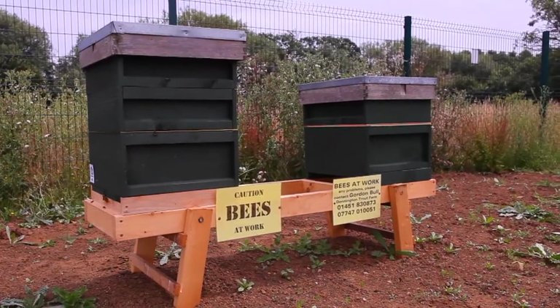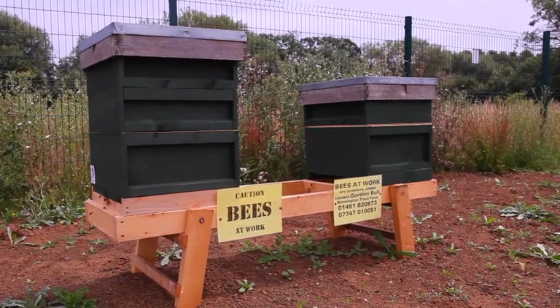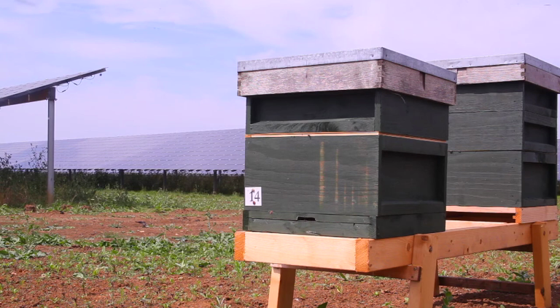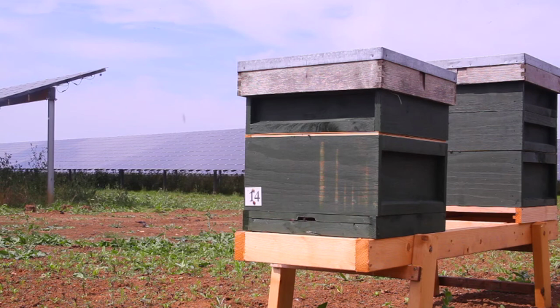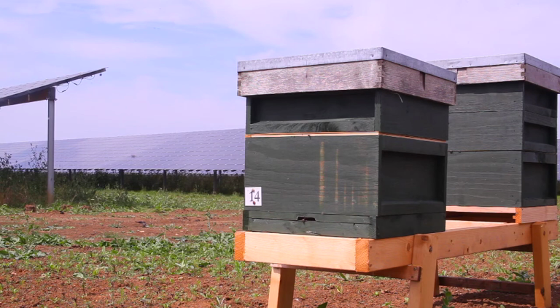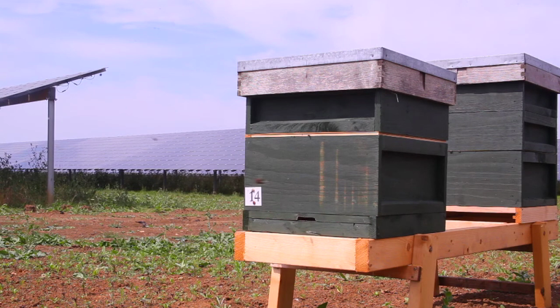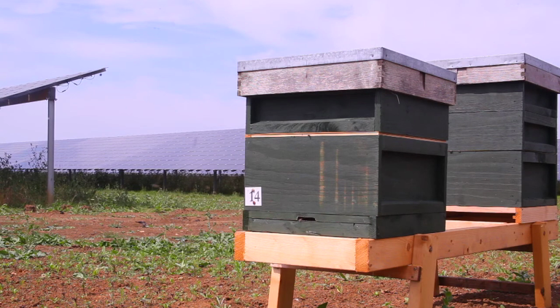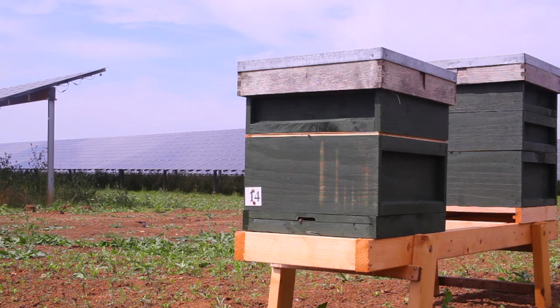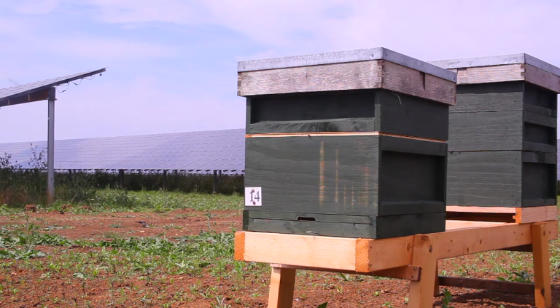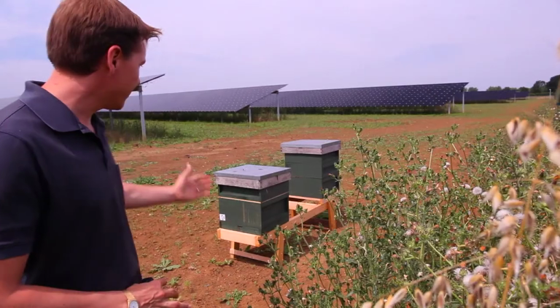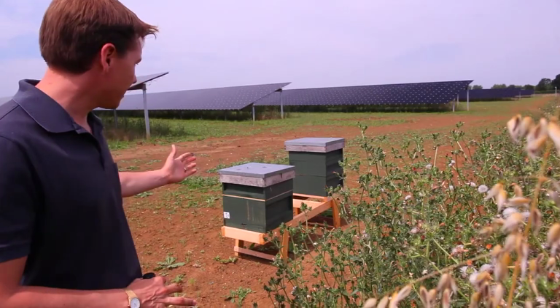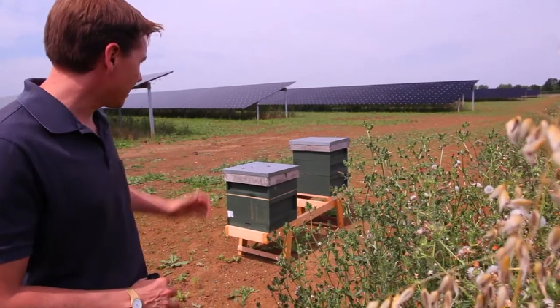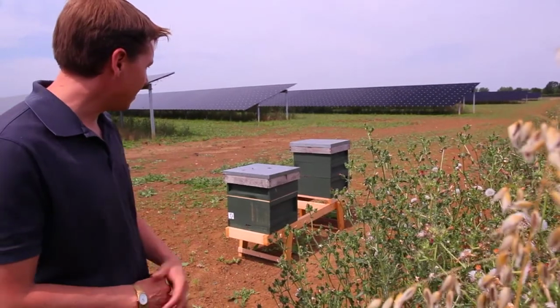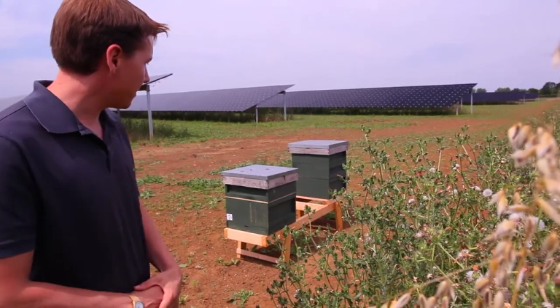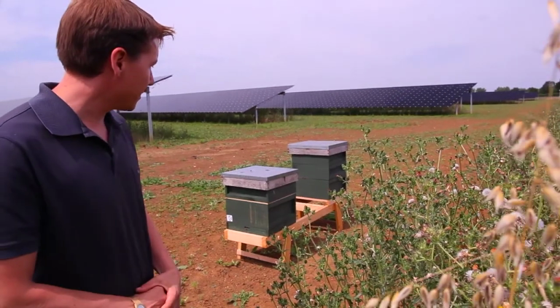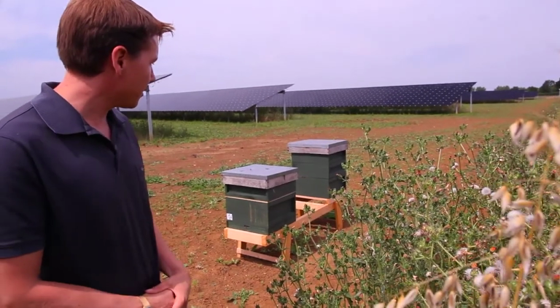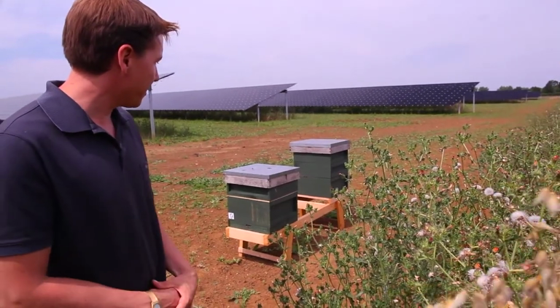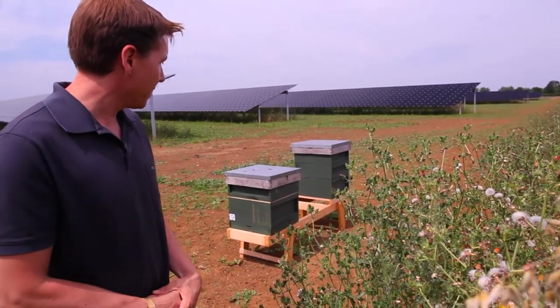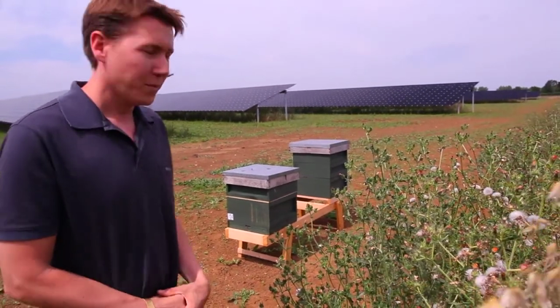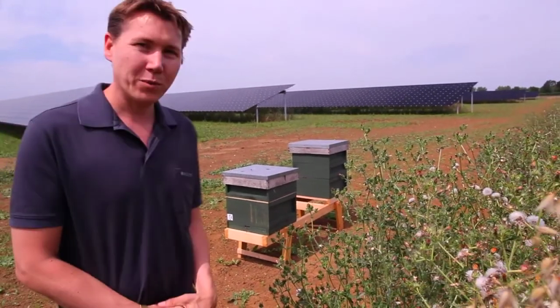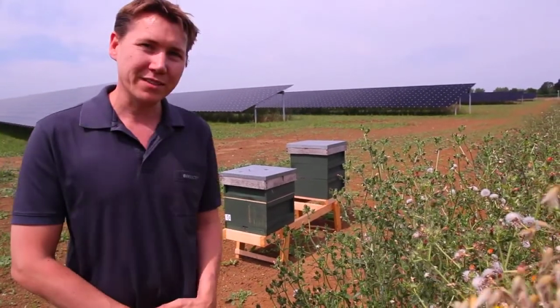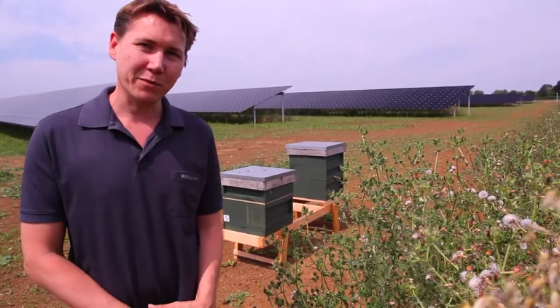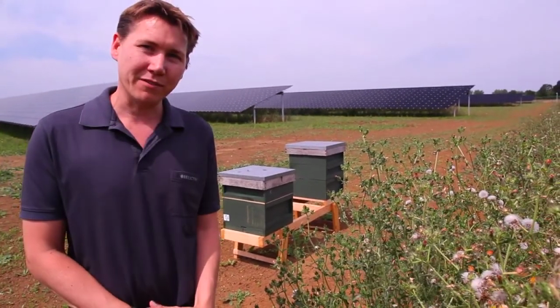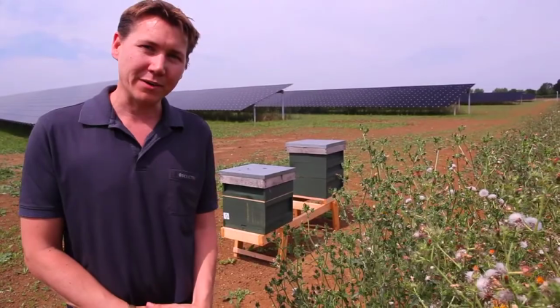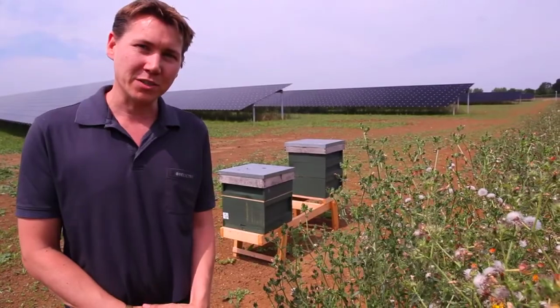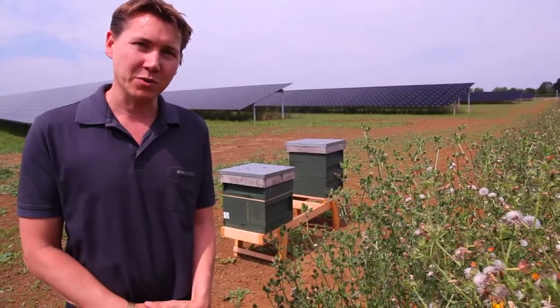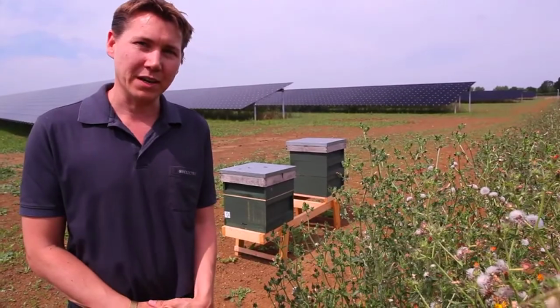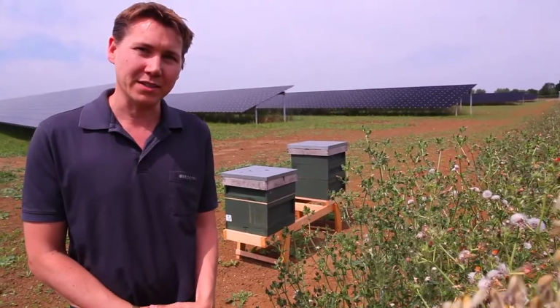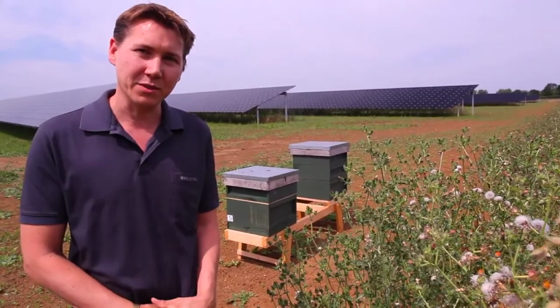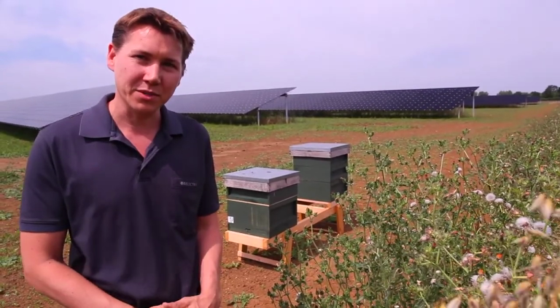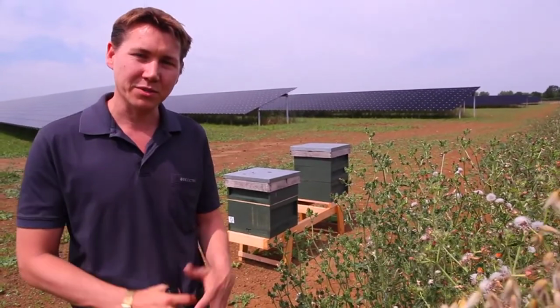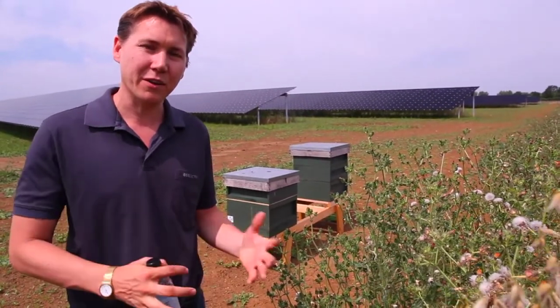You can see now we have two beehives here on the solar farm. We're now waiting for the wildflowers to flourish.